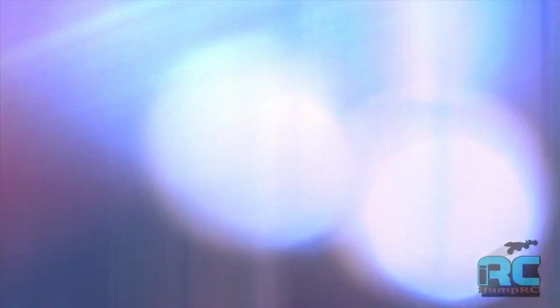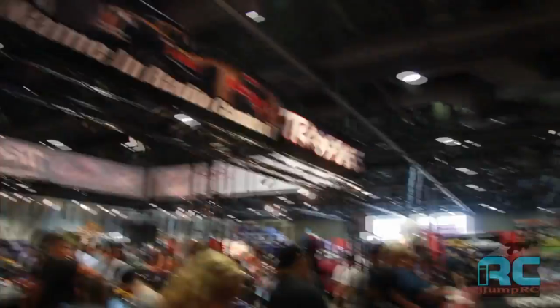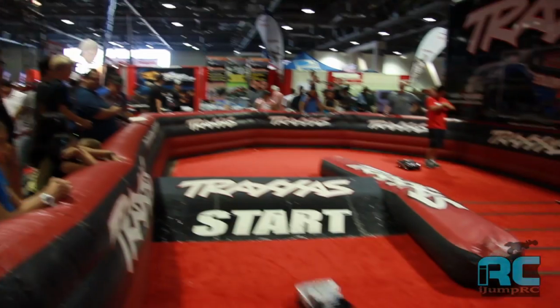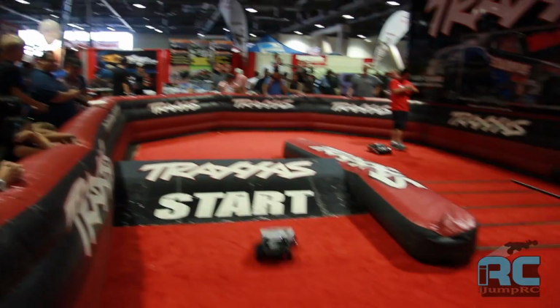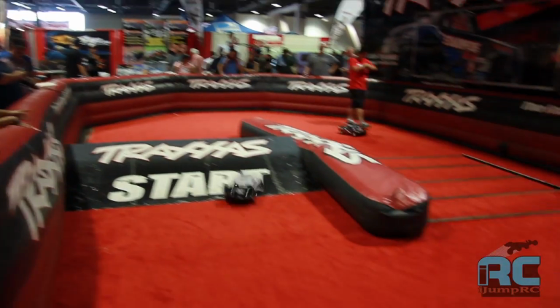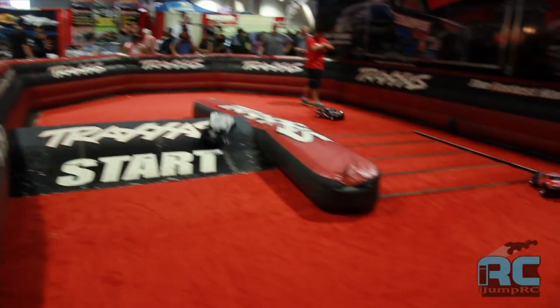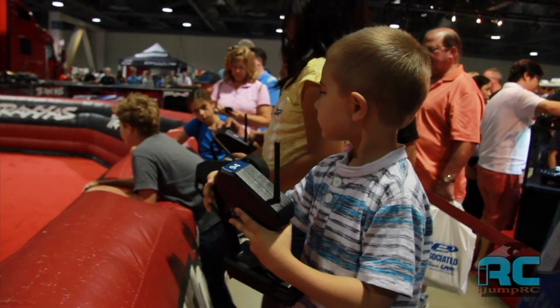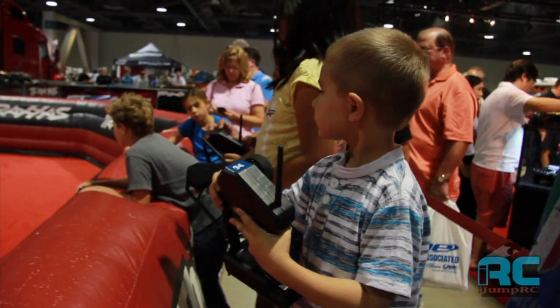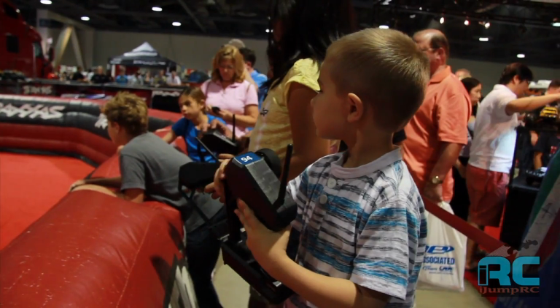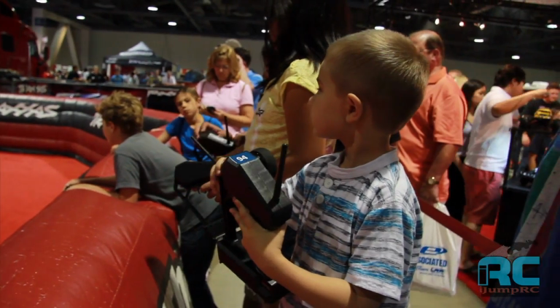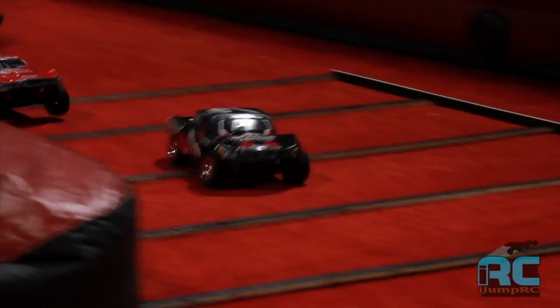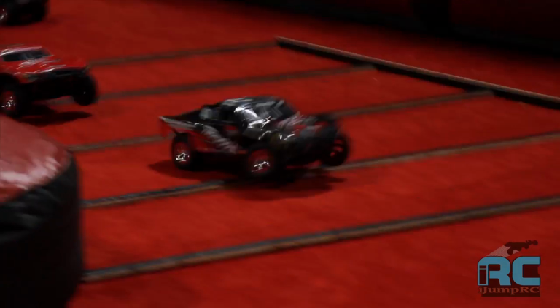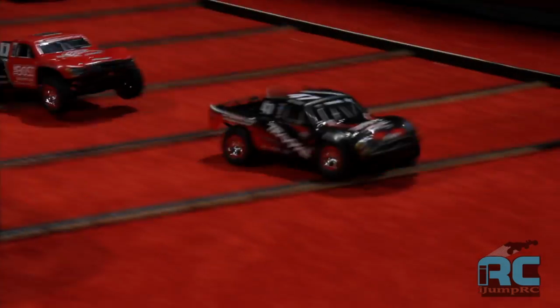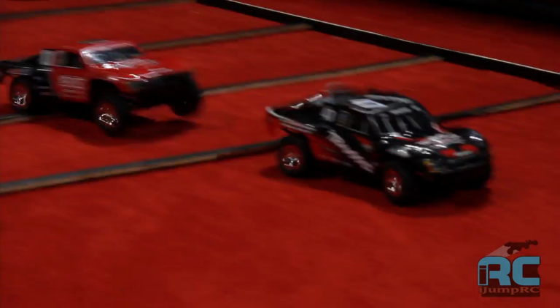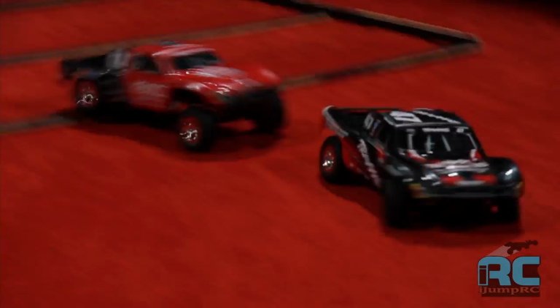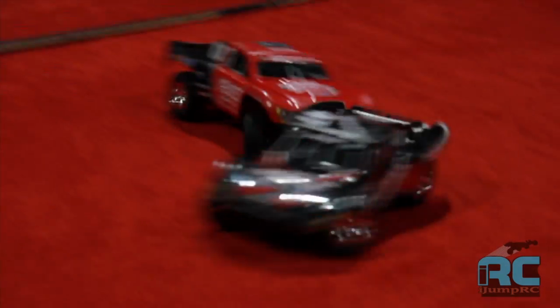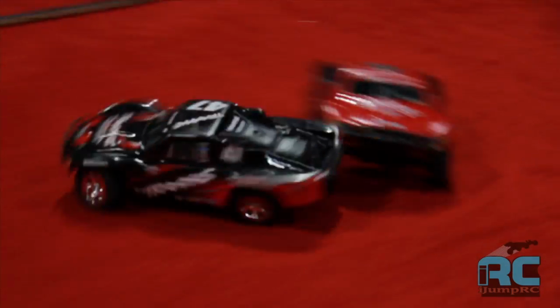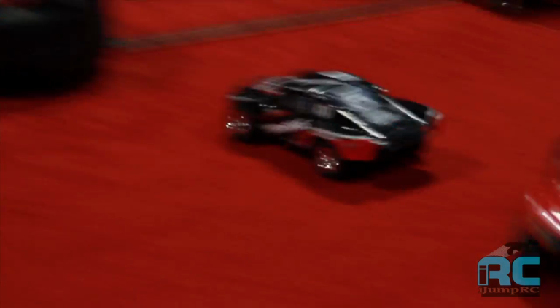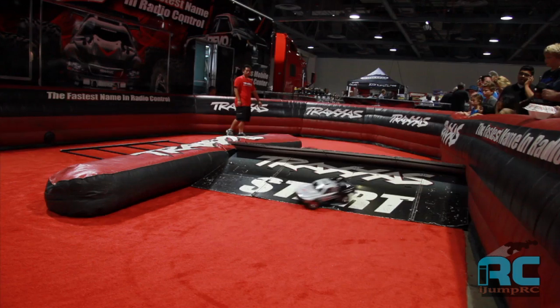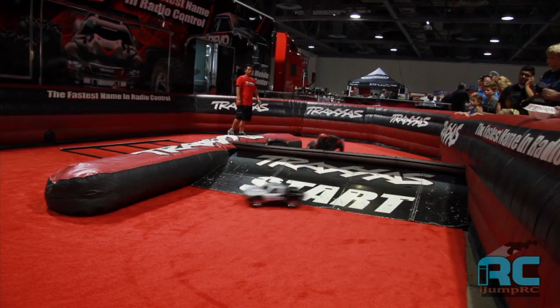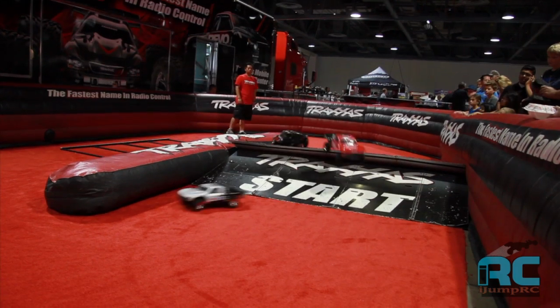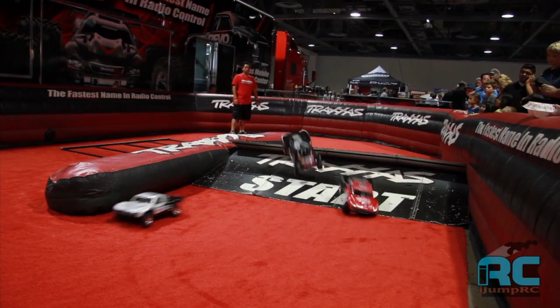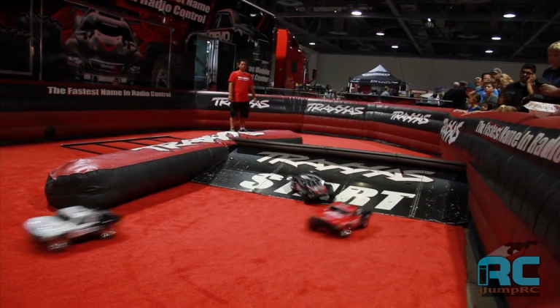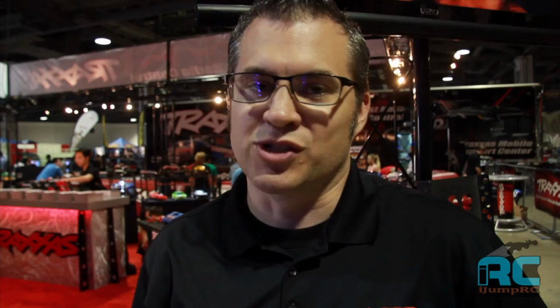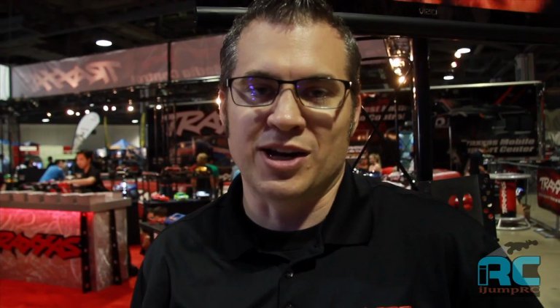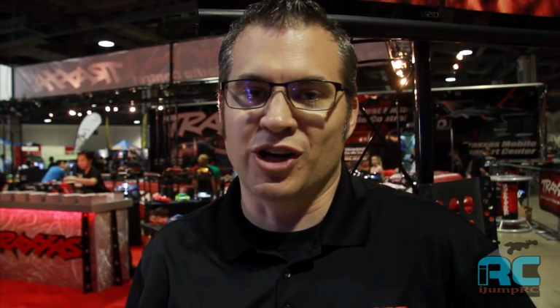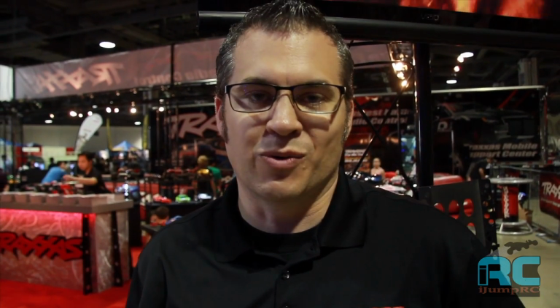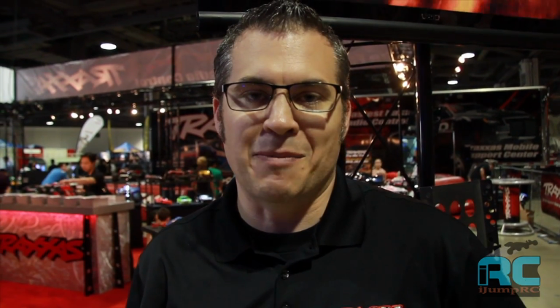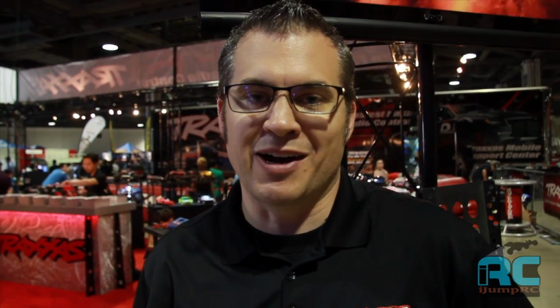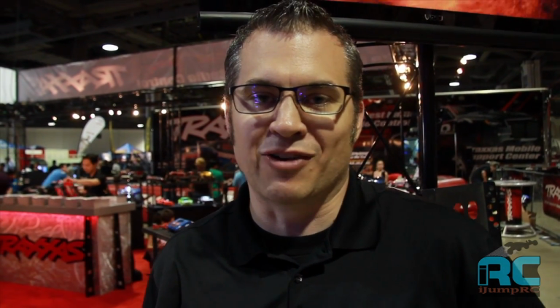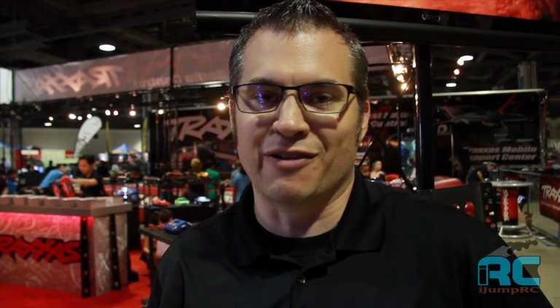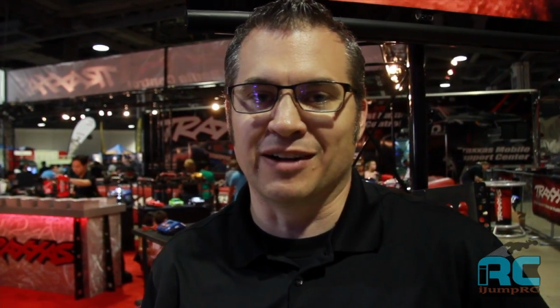We also have the Try Me track open with all kinds of kids of all ages test driving our Traxxas Slash and Monster Jam trucks. It's a great show. We're happy to be here having a lot of fun.